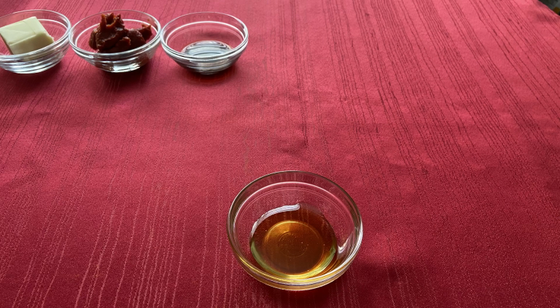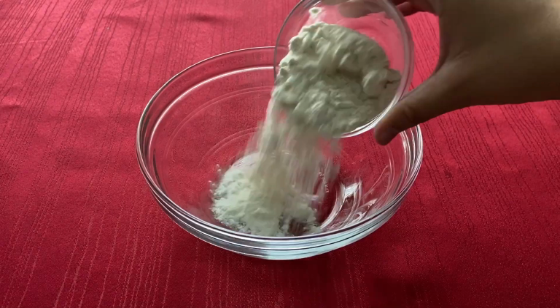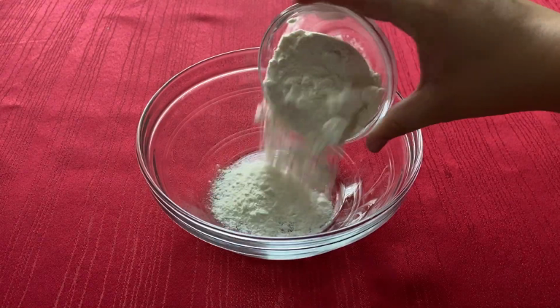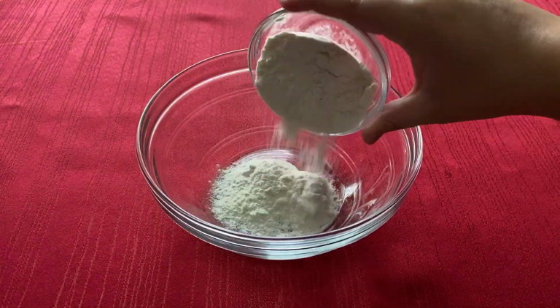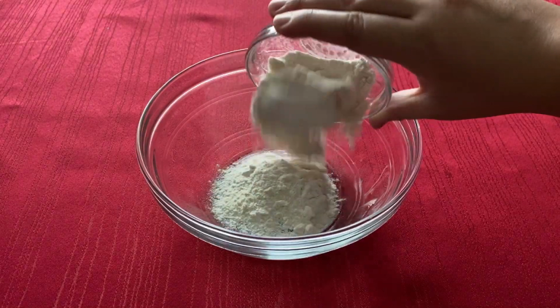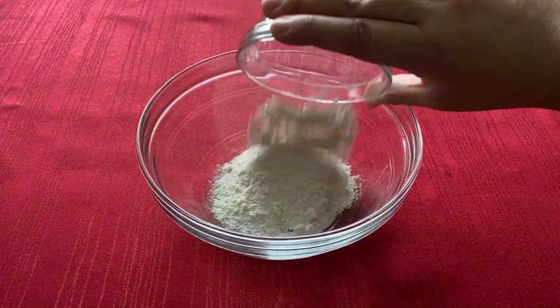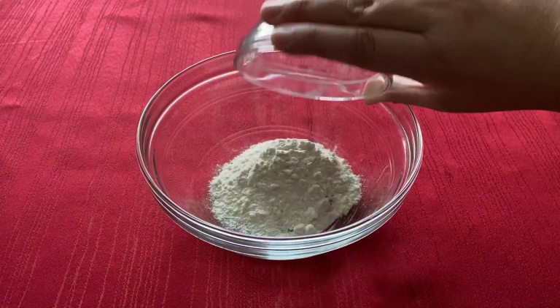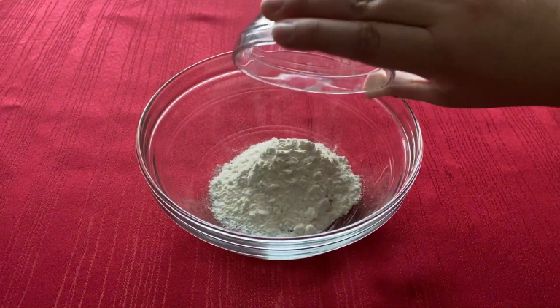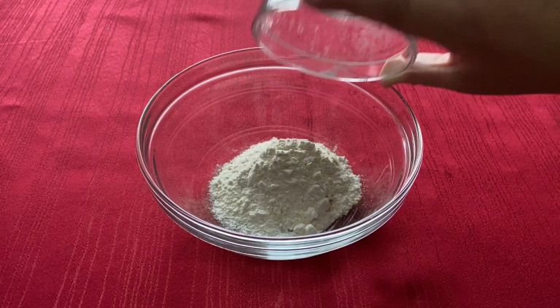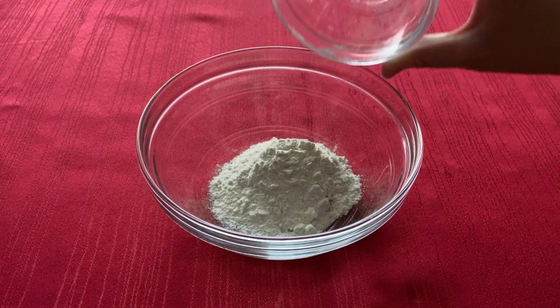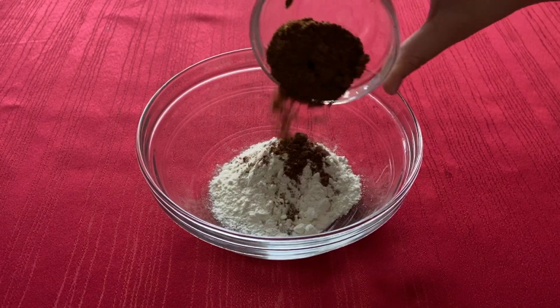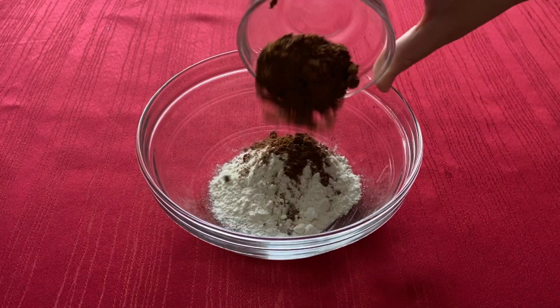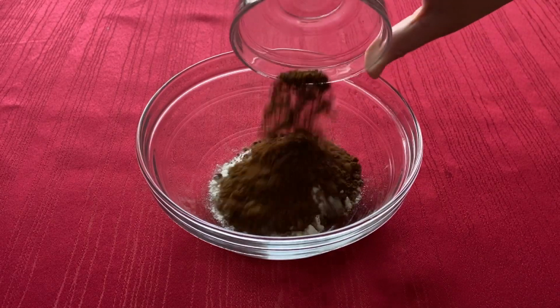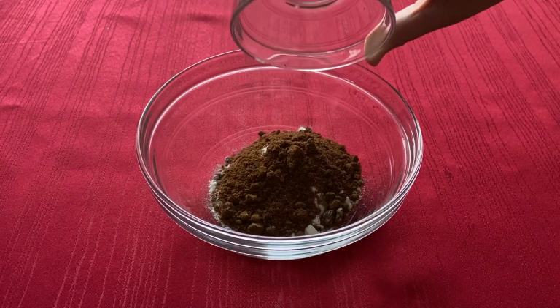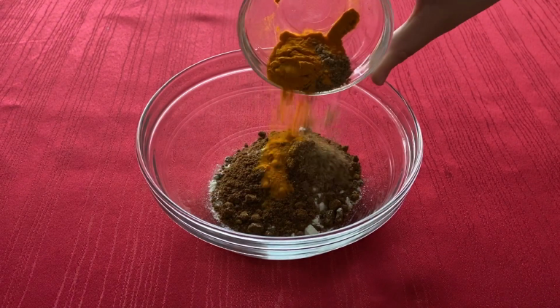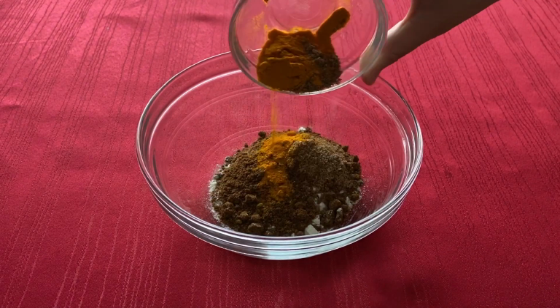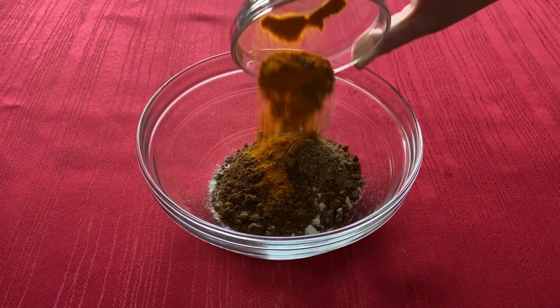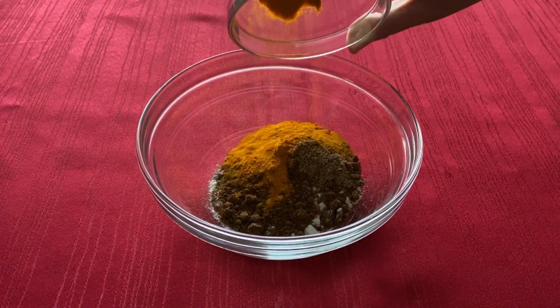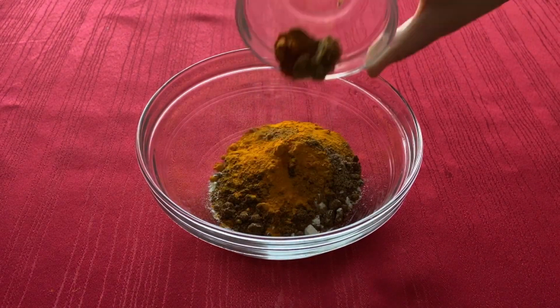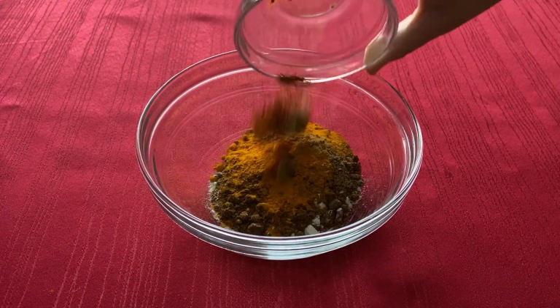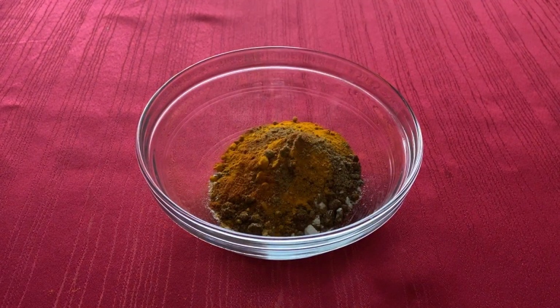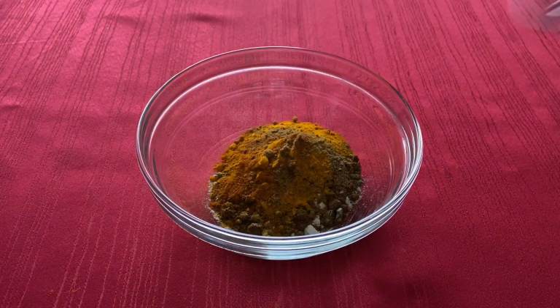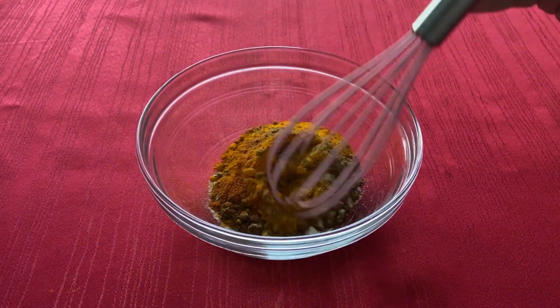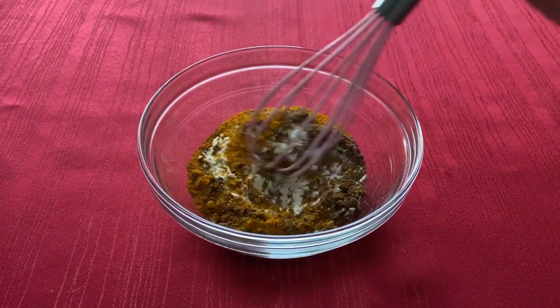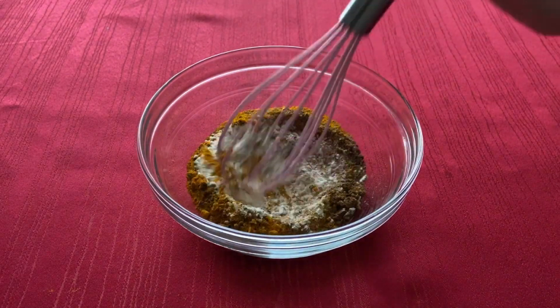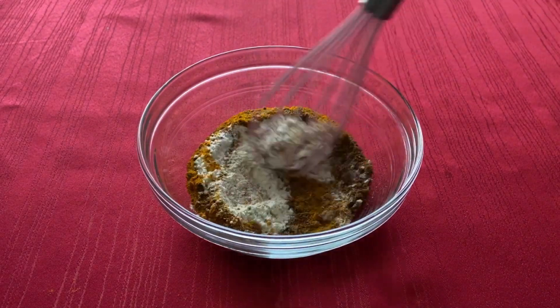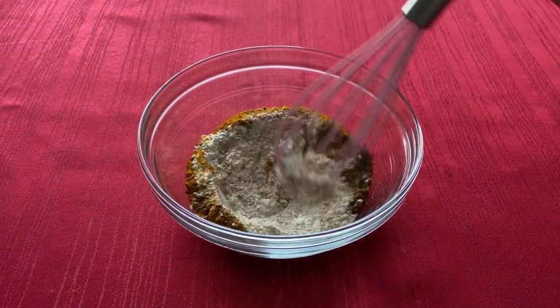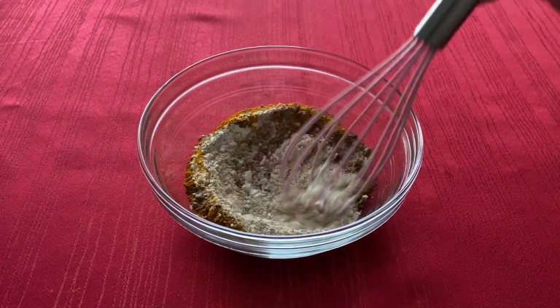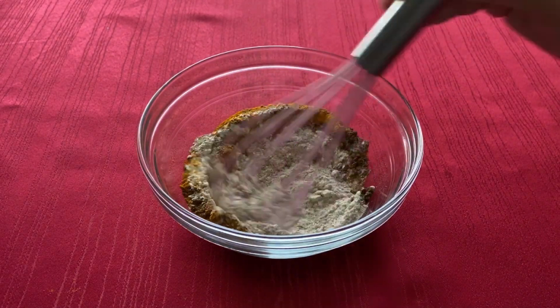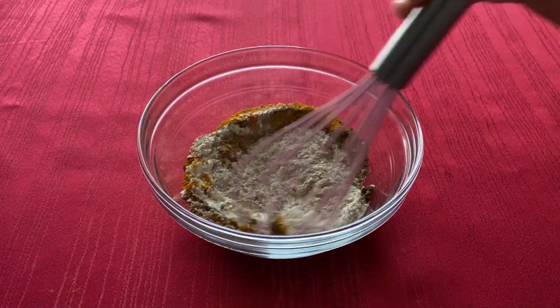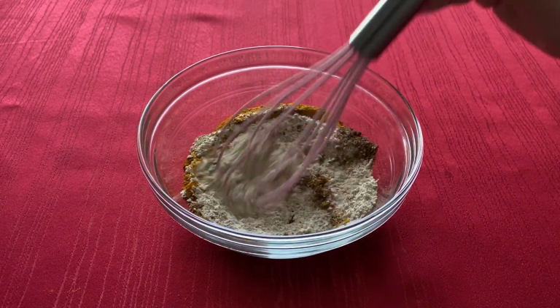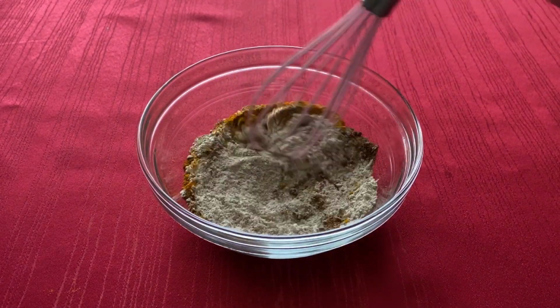In a small bowl, combine the flour, garam masala, turmeric, coriander, cumin, cinnamon, and cayenne pepper.